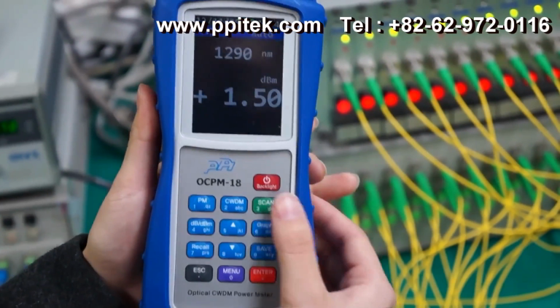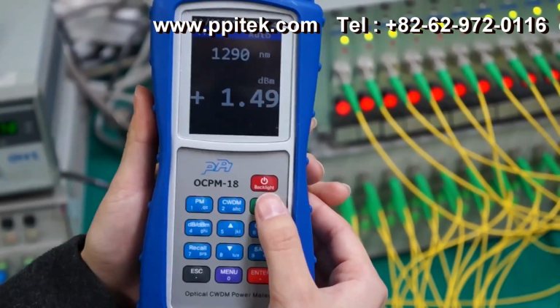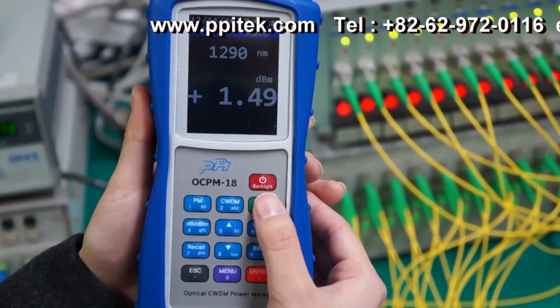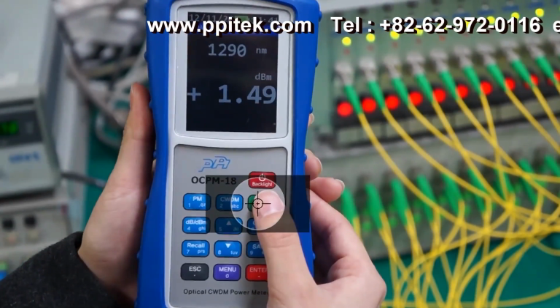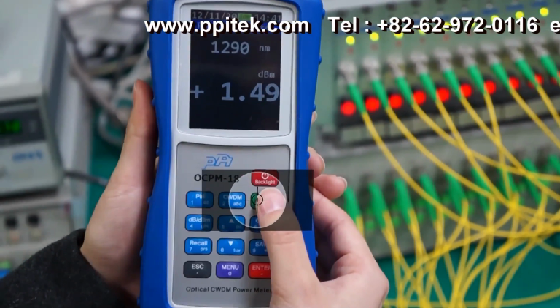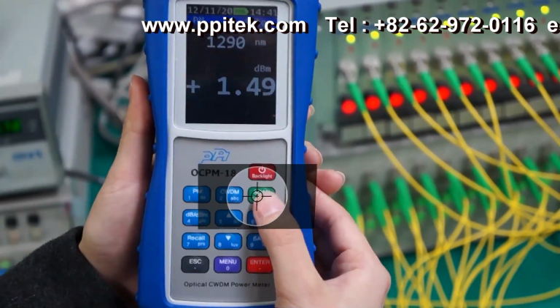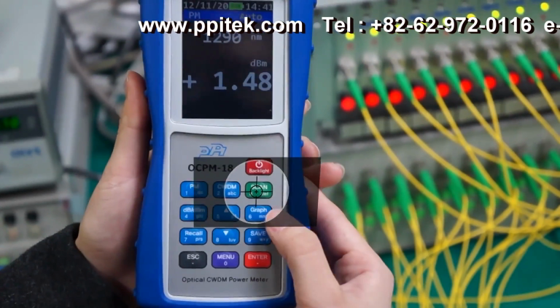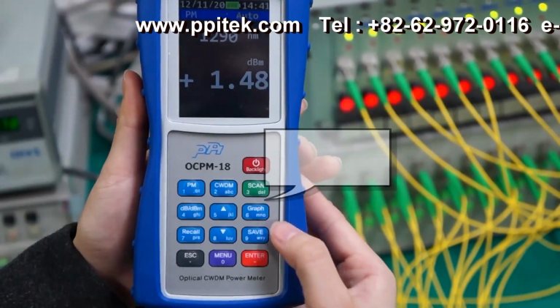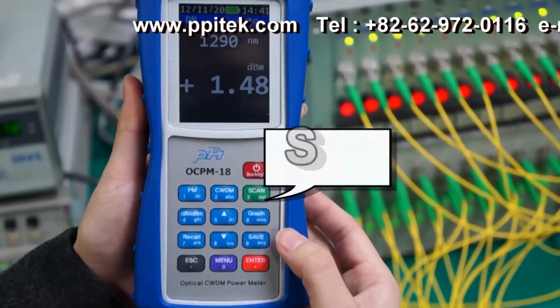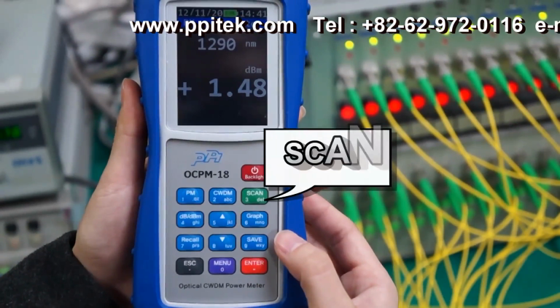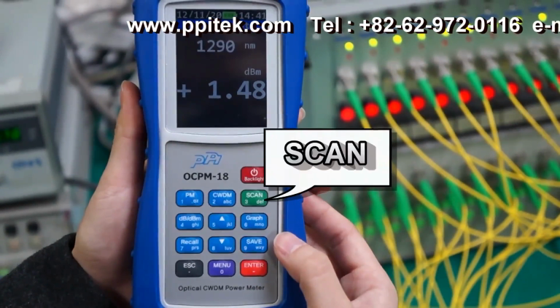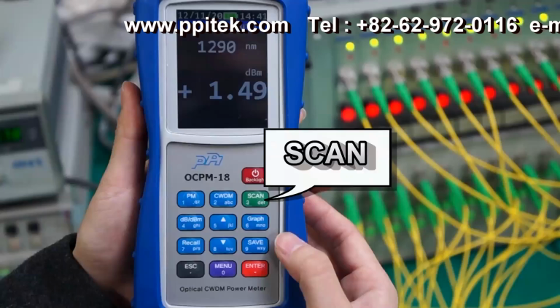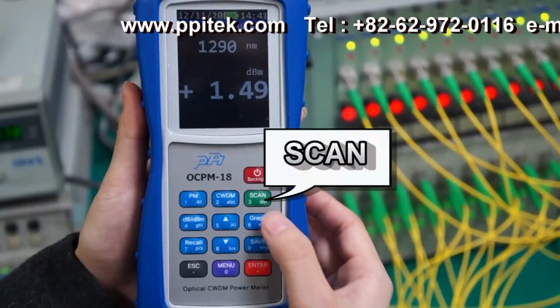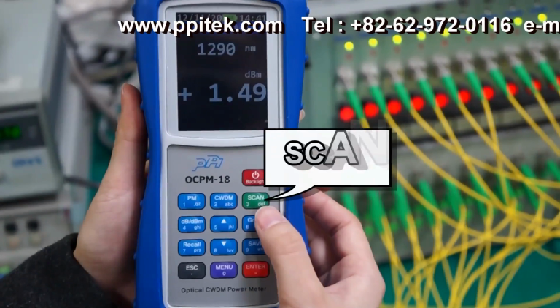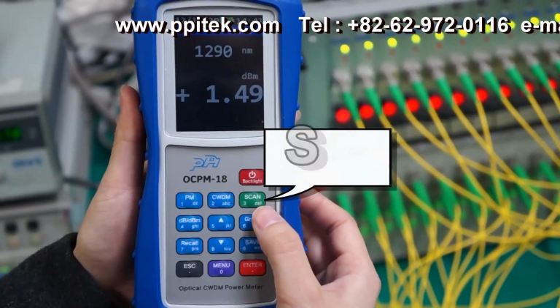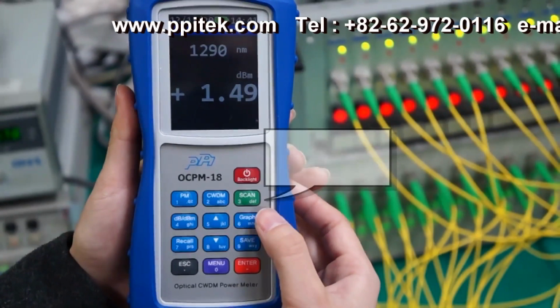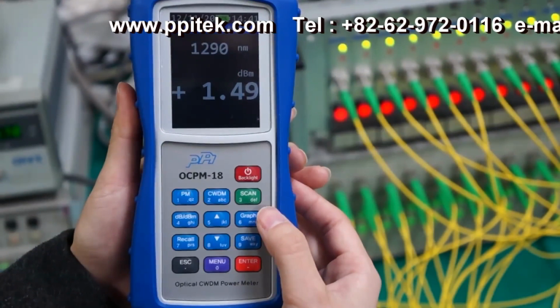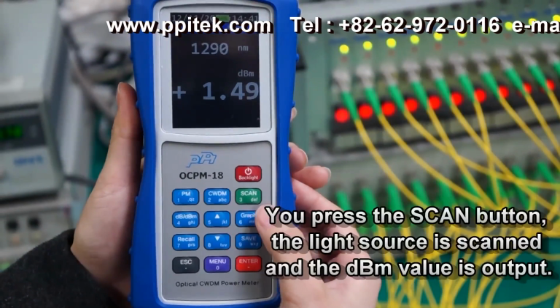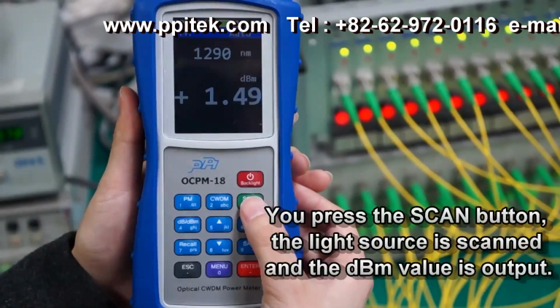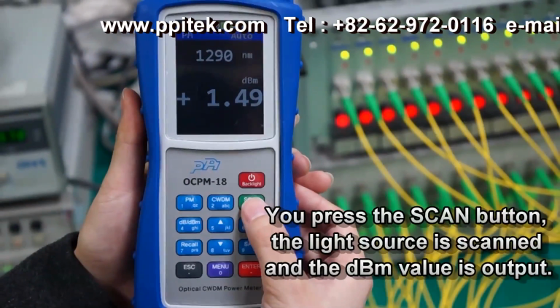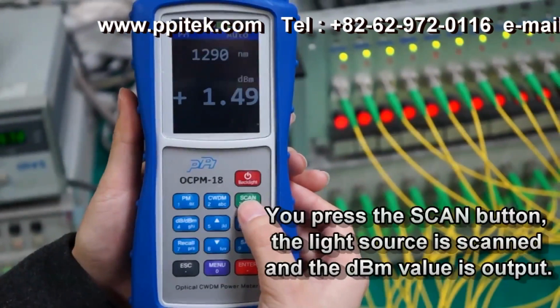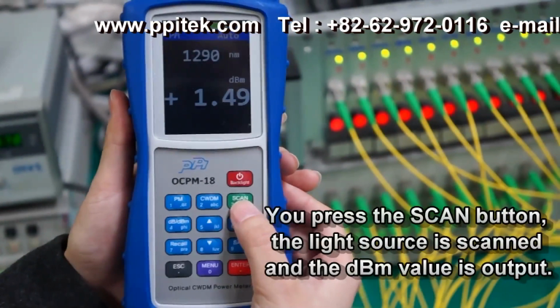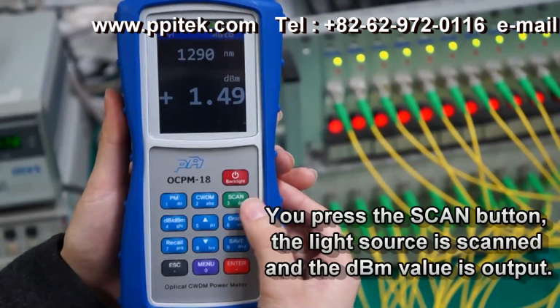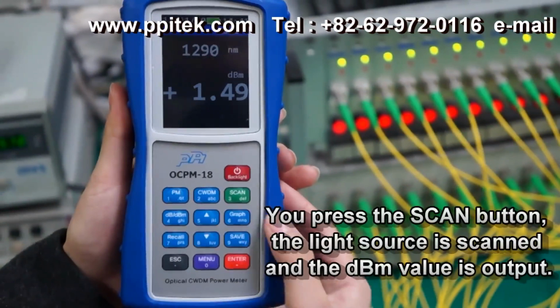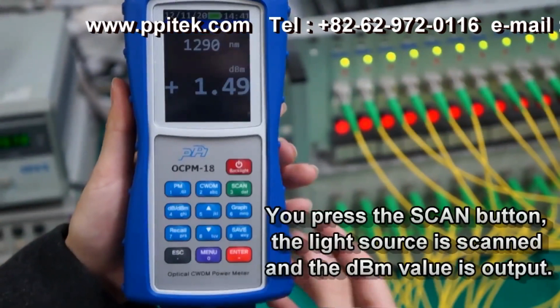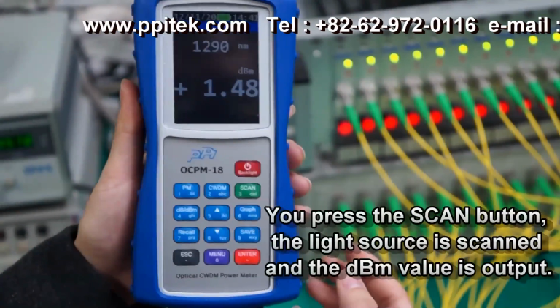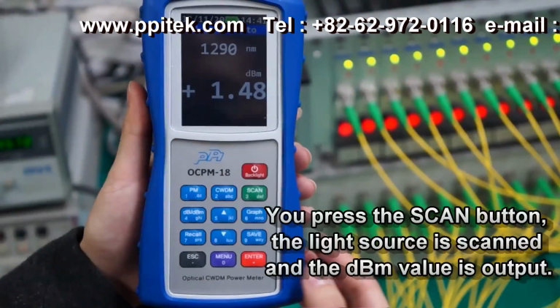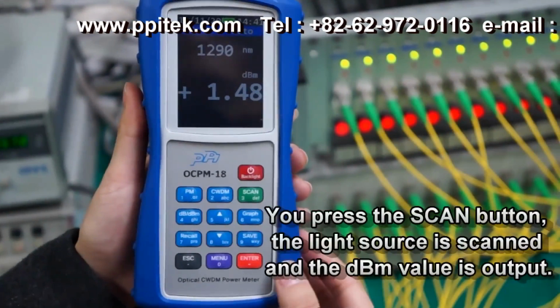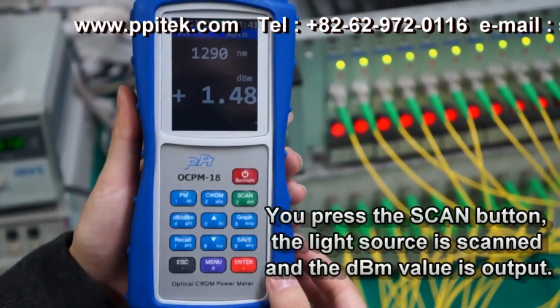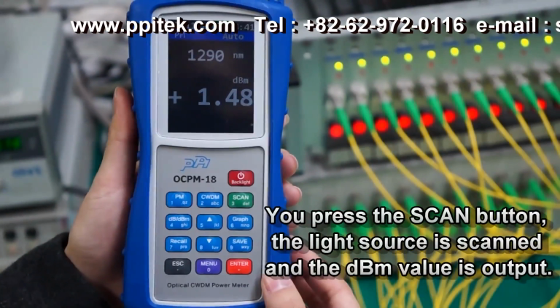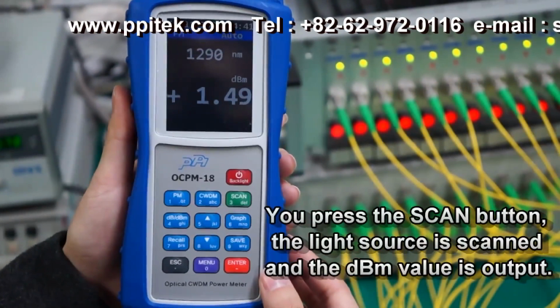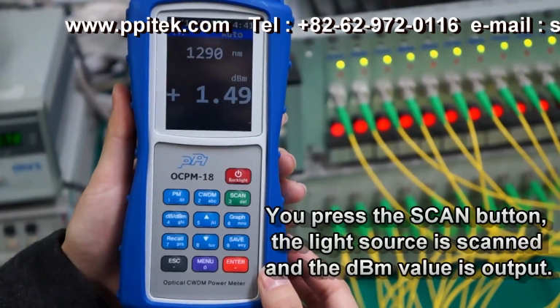If you press the Scan button, the light source is scanned and the dBm value is output in the form of text.